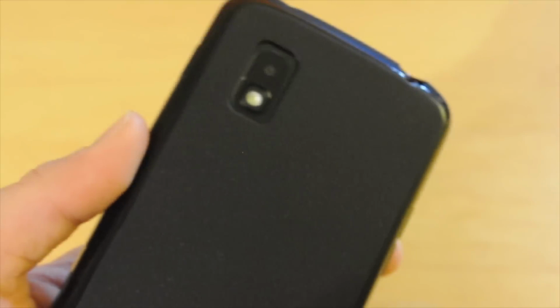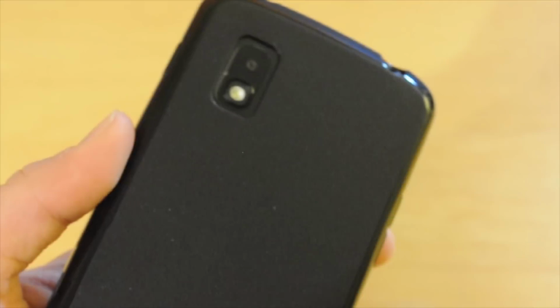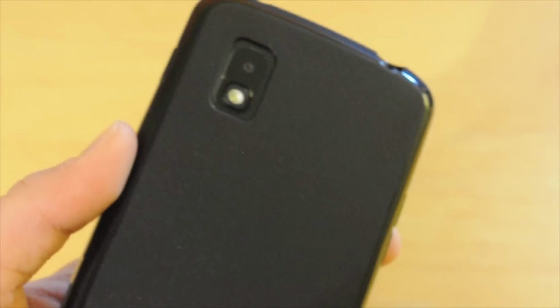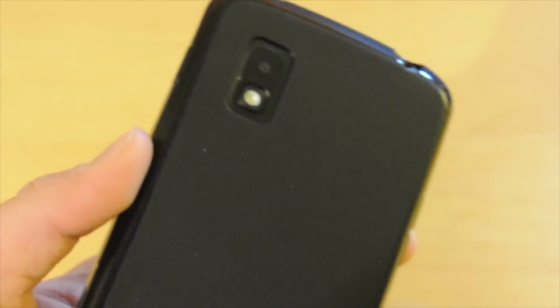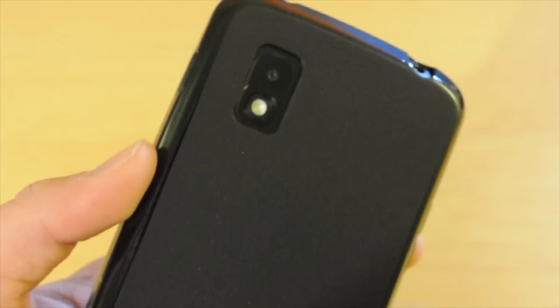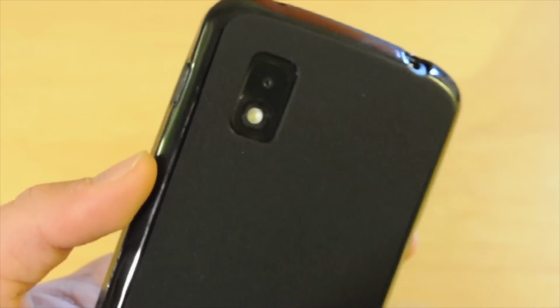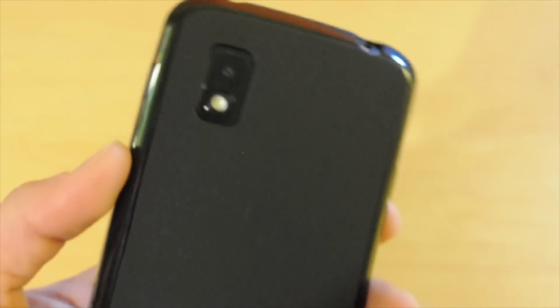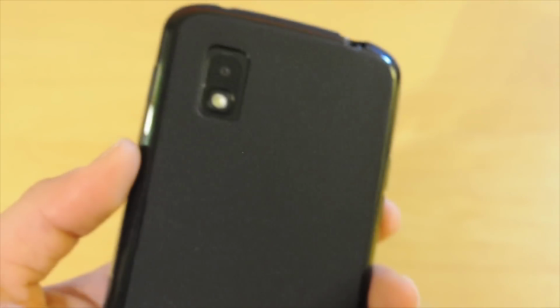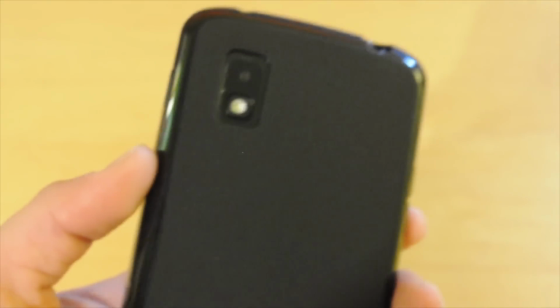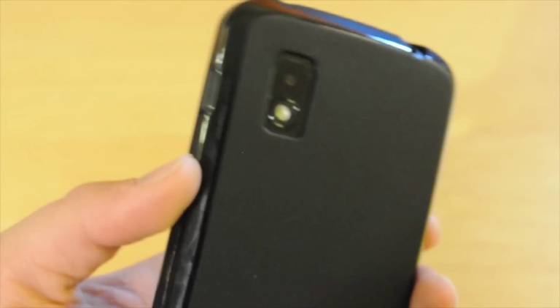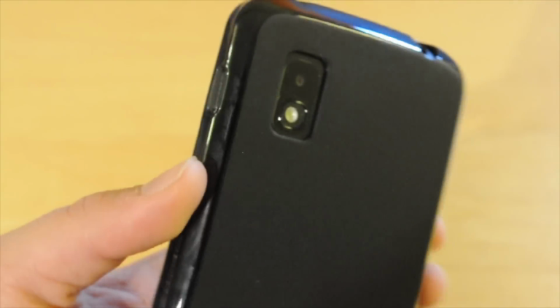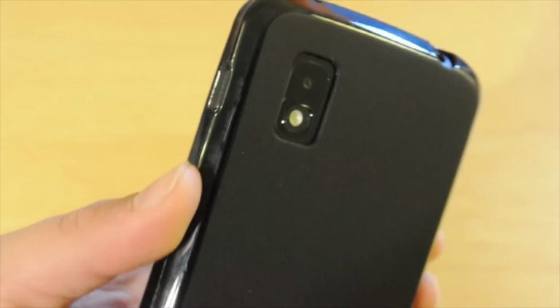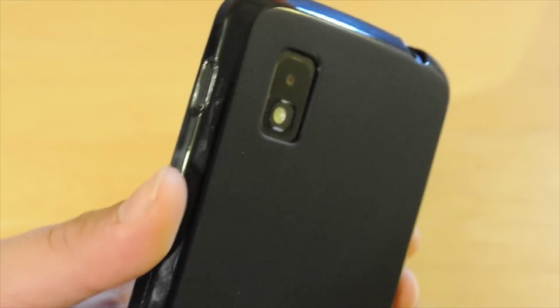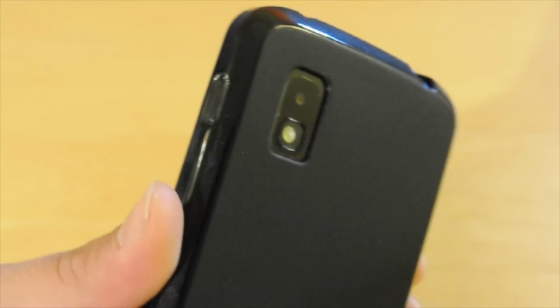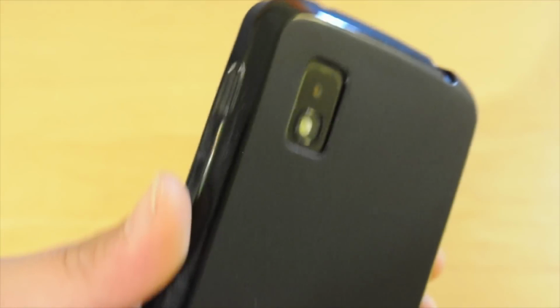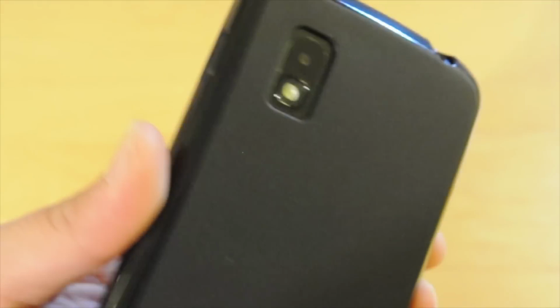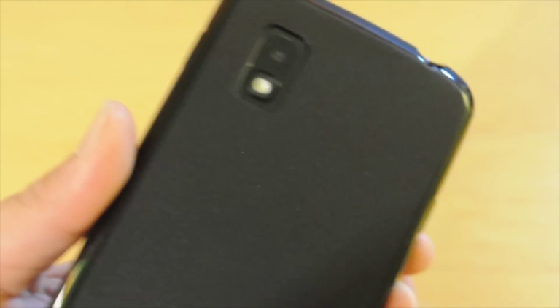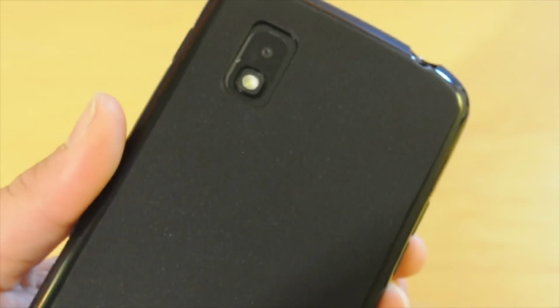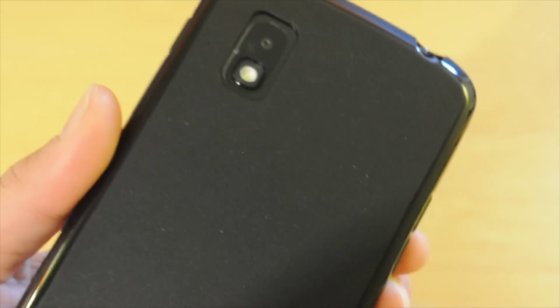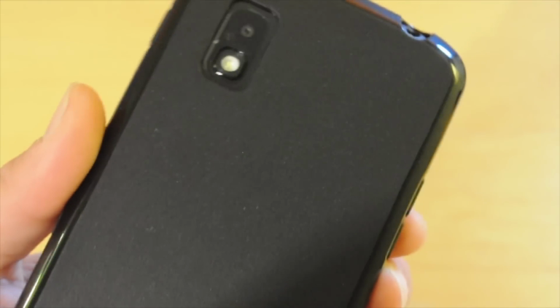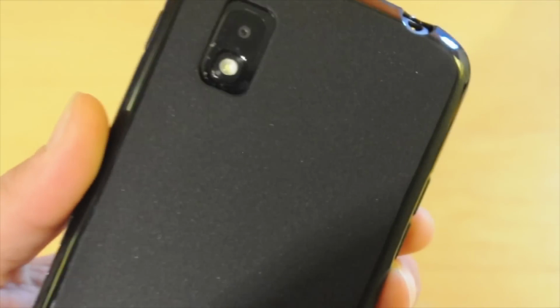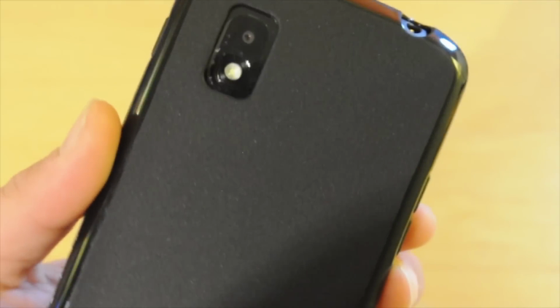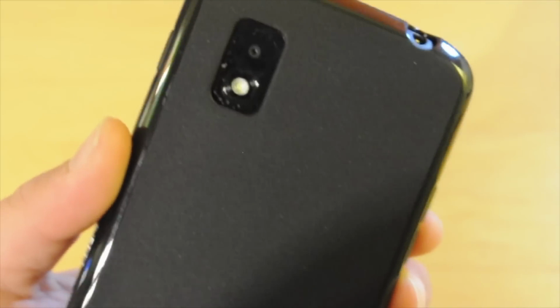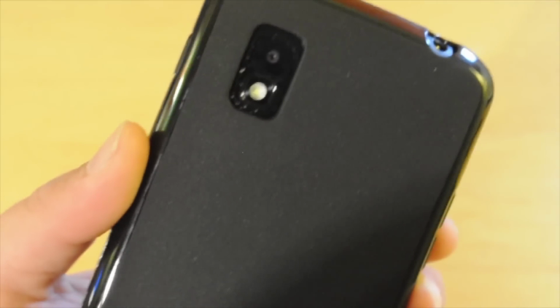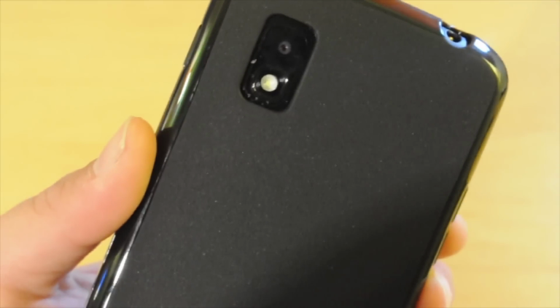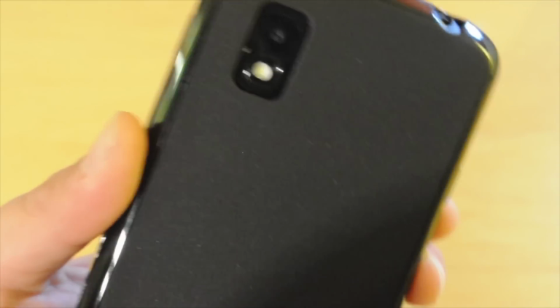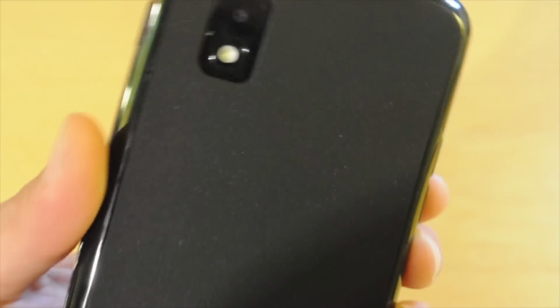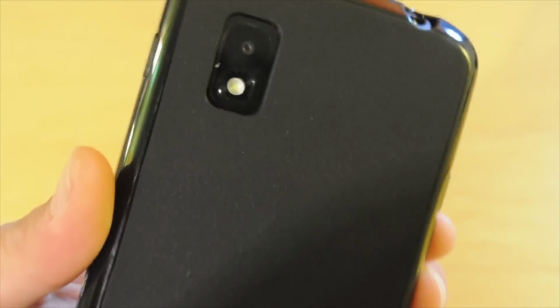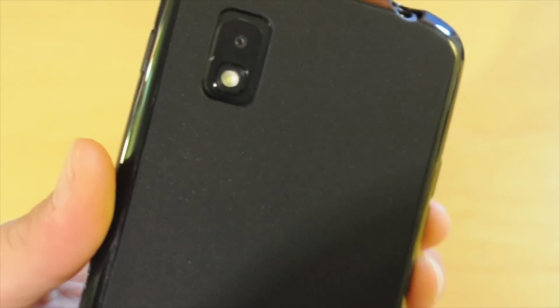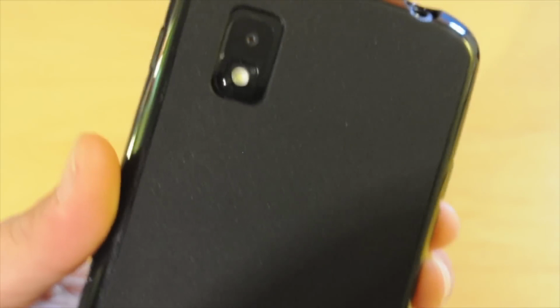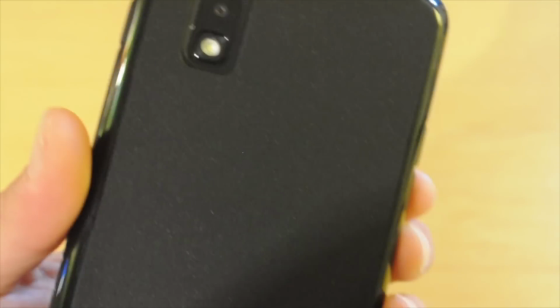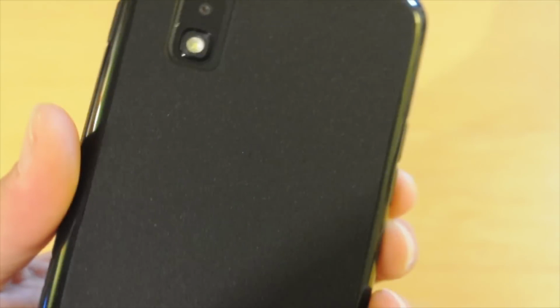So just take a look at the cutouts first. Your camera cutout is pretty big, so you're not going to have any flash or anything problems like that.